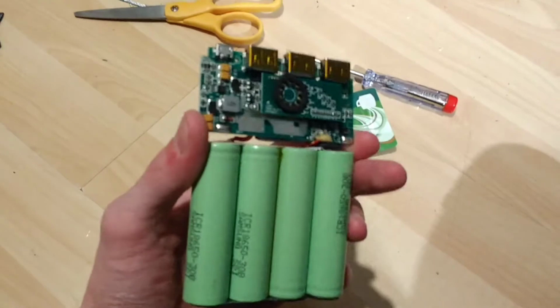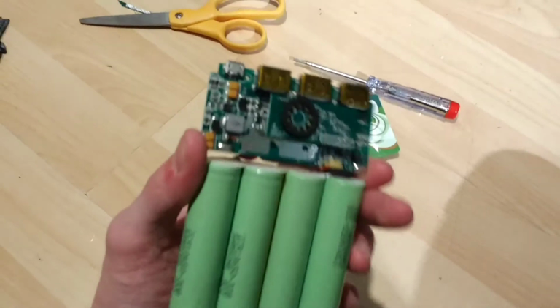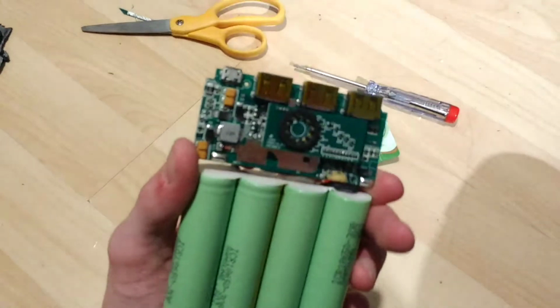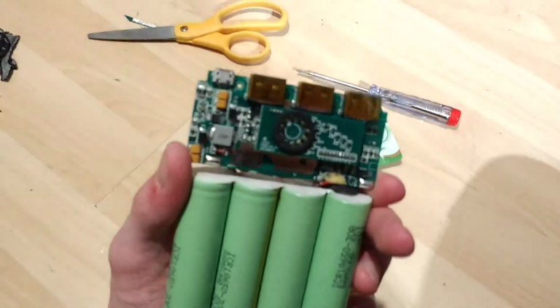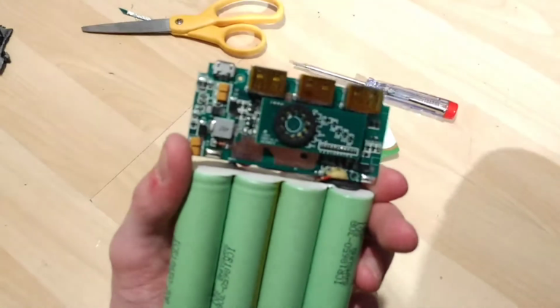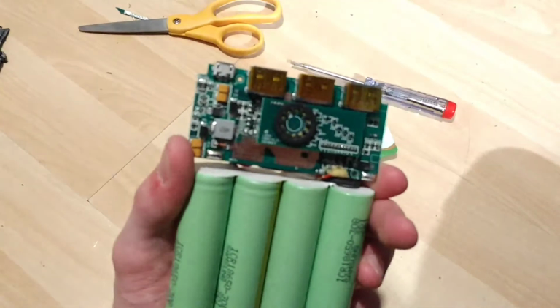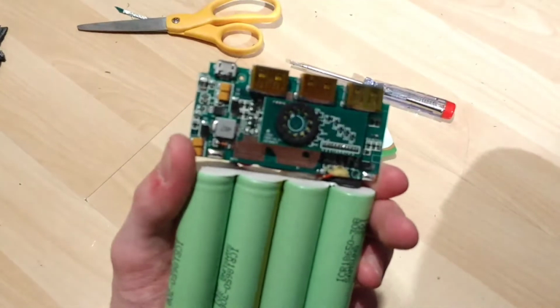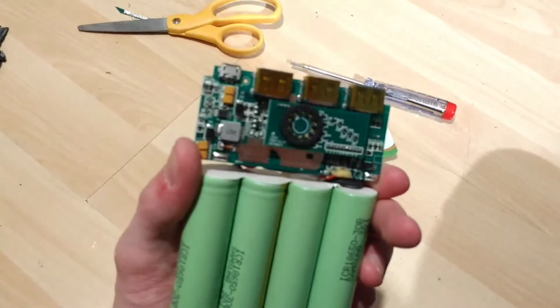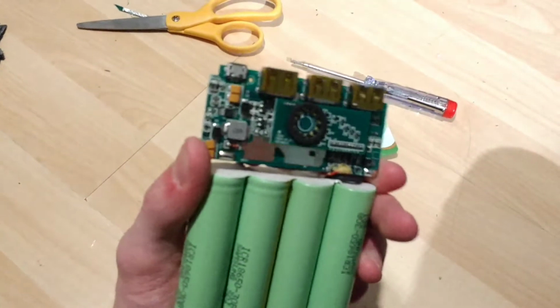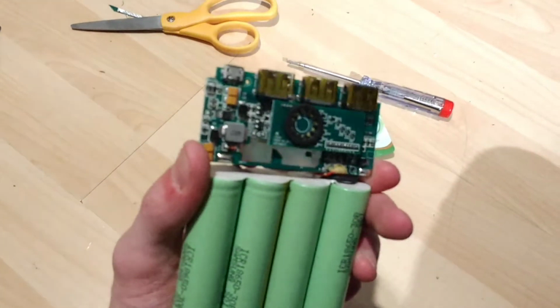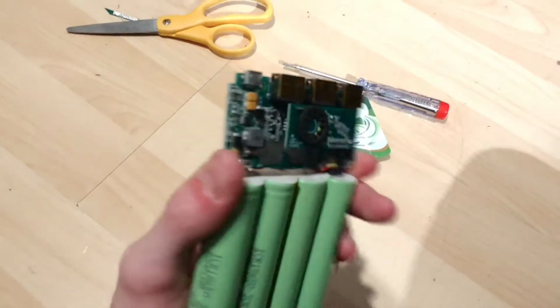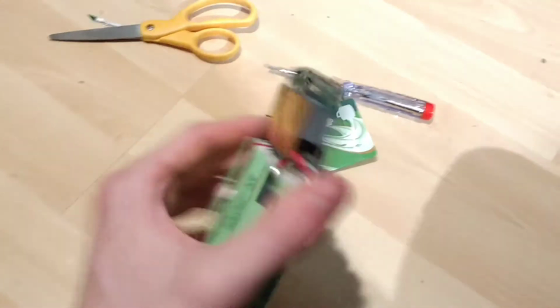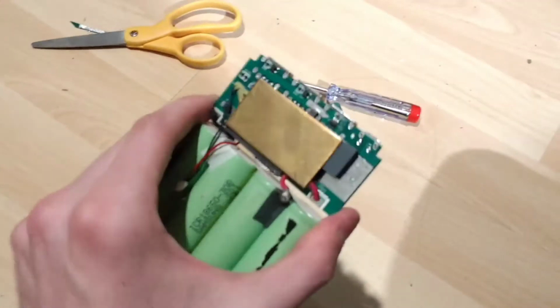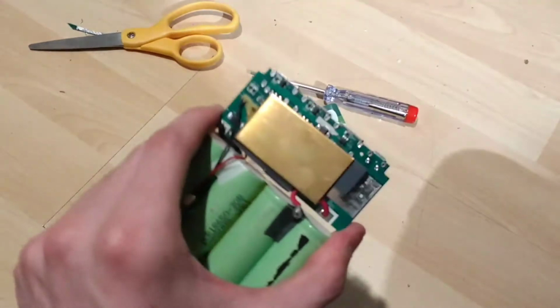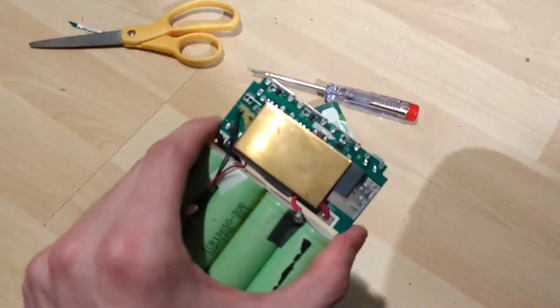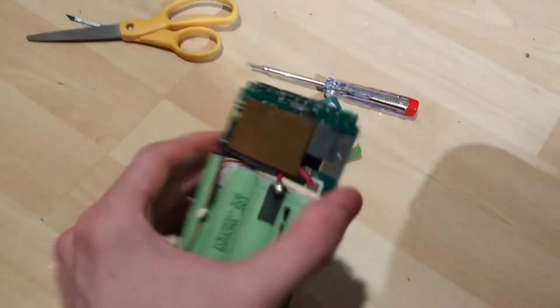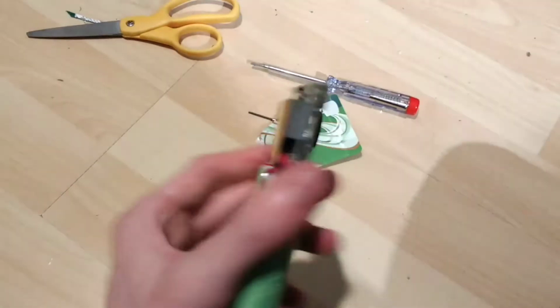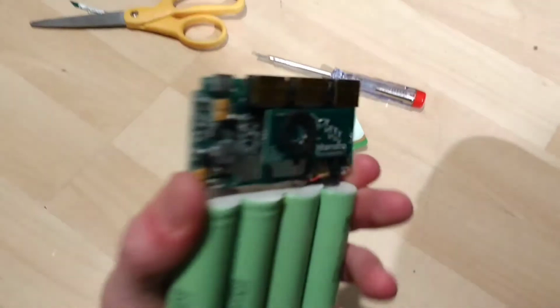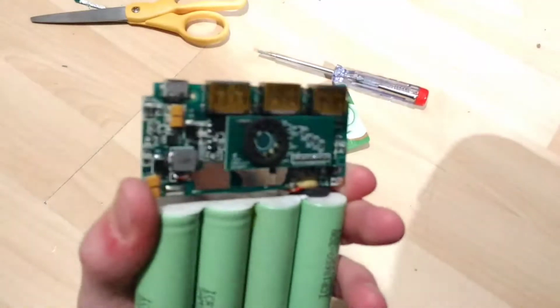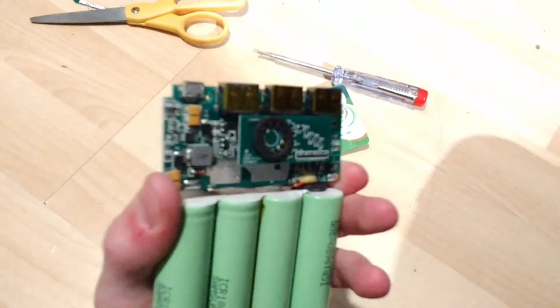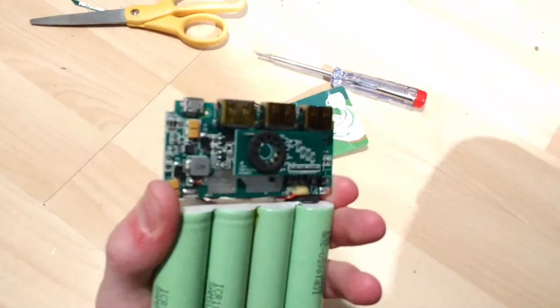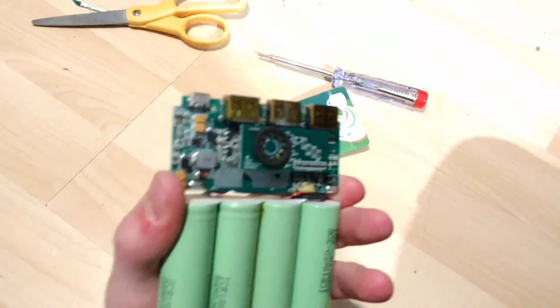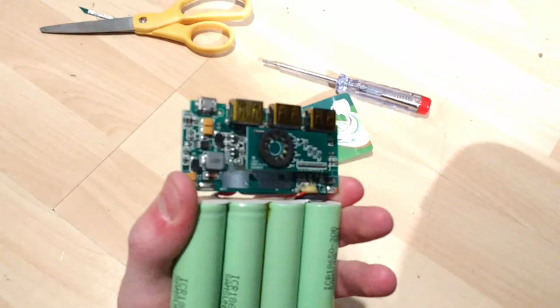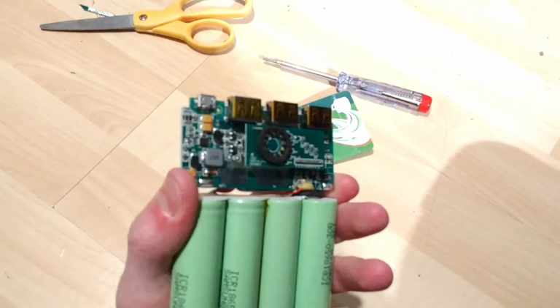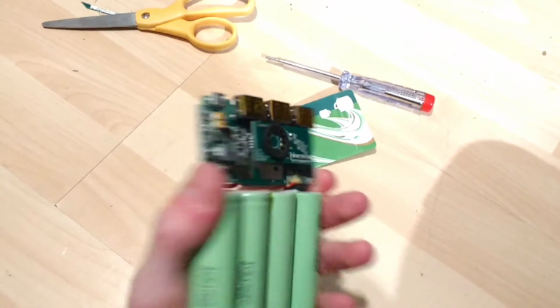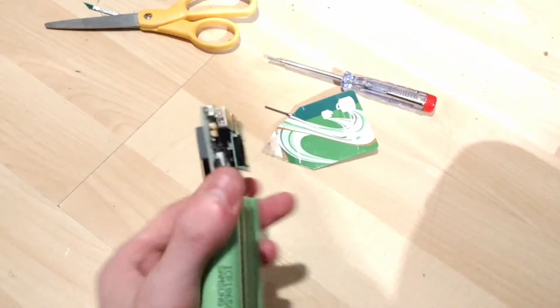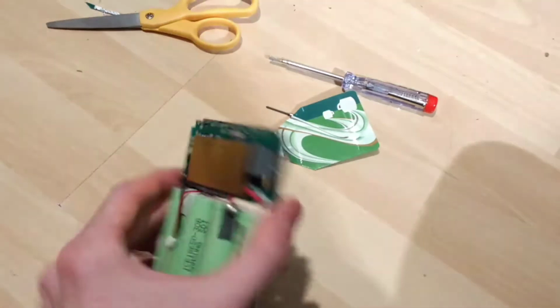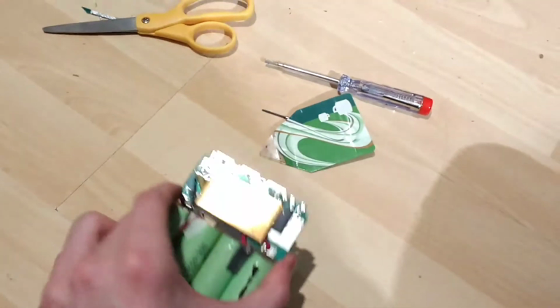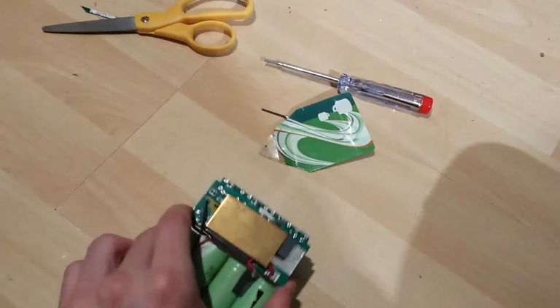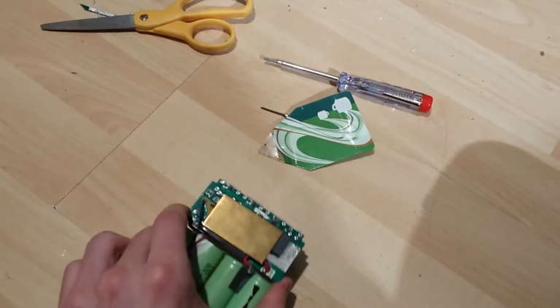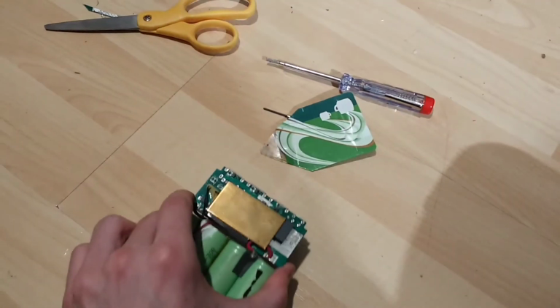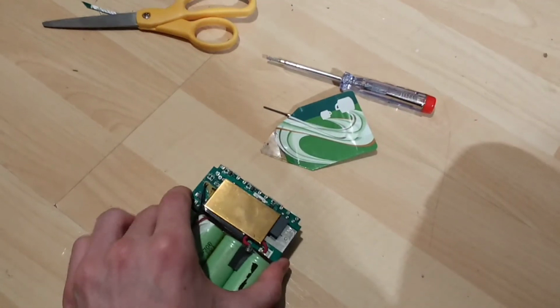I just thought I'd do a video of the inside of this thing, because I doubt anyone's going to bother opening these up — it's a bloody nightmare. Thanks for watching.